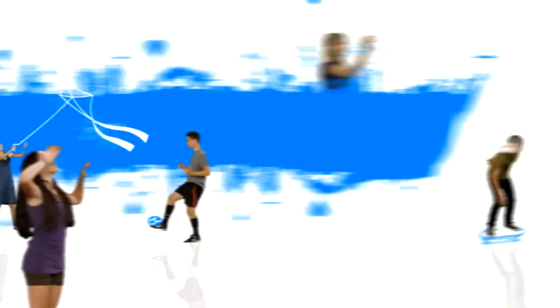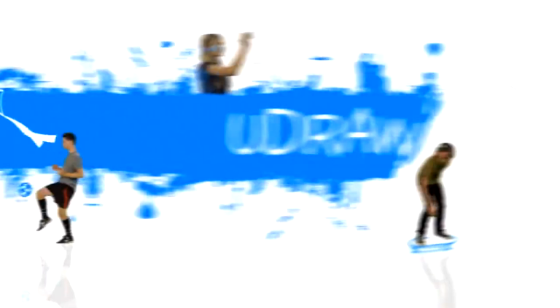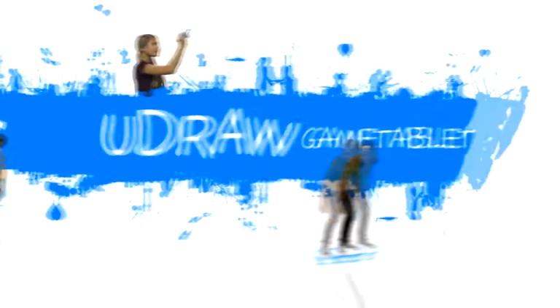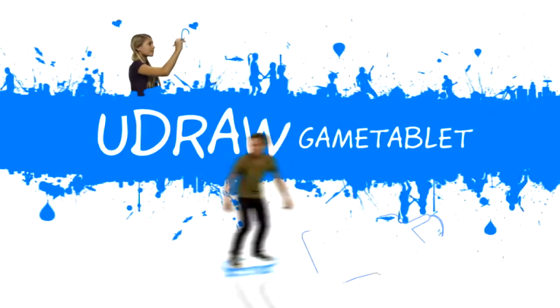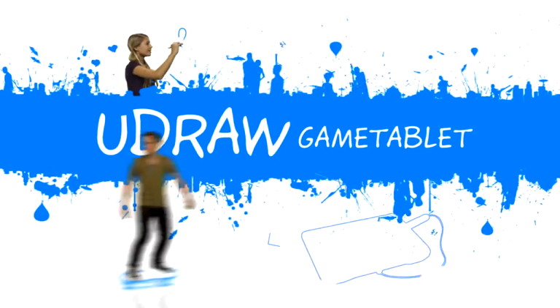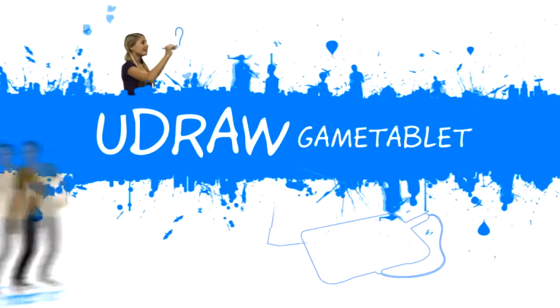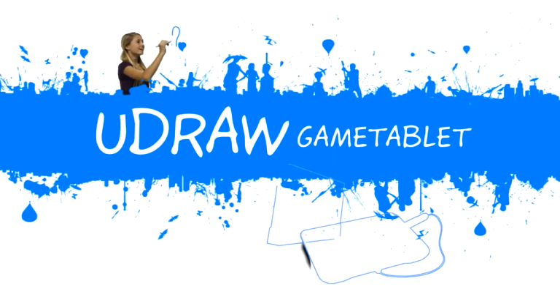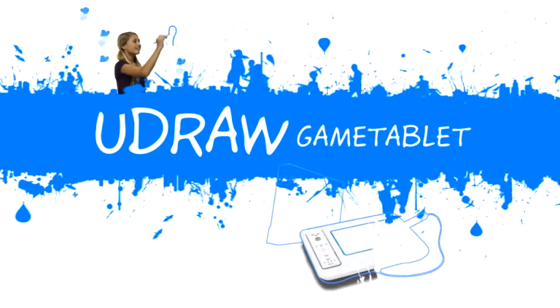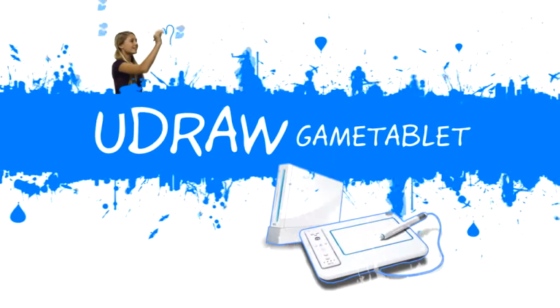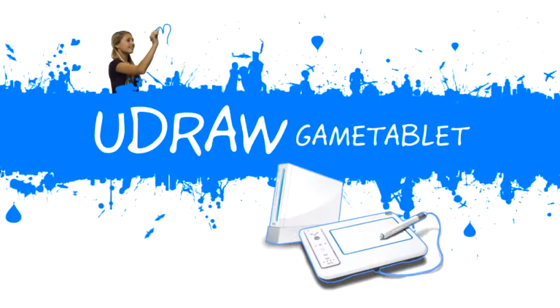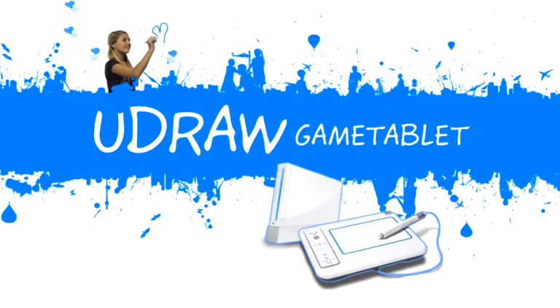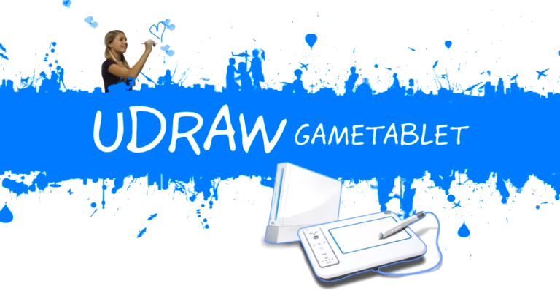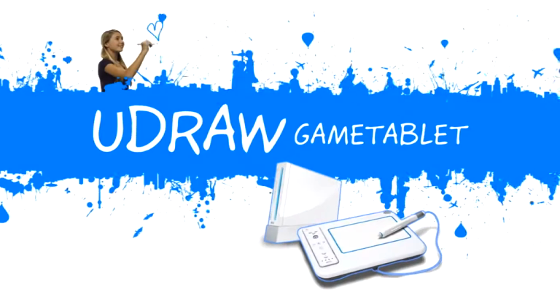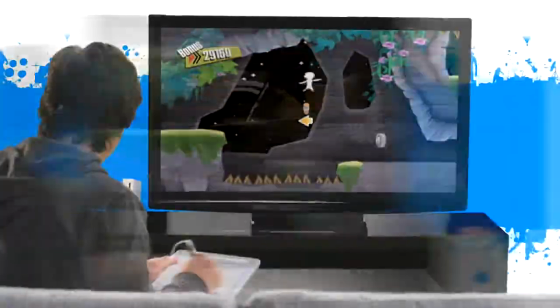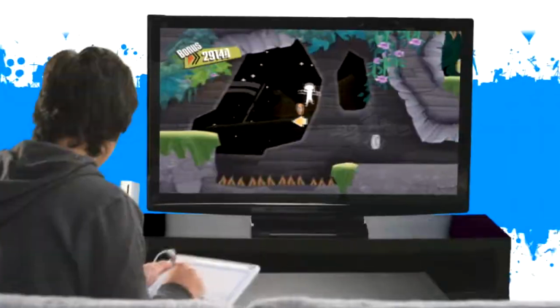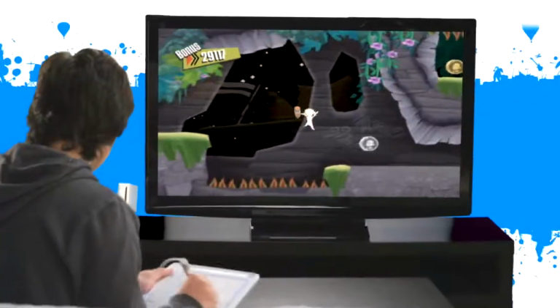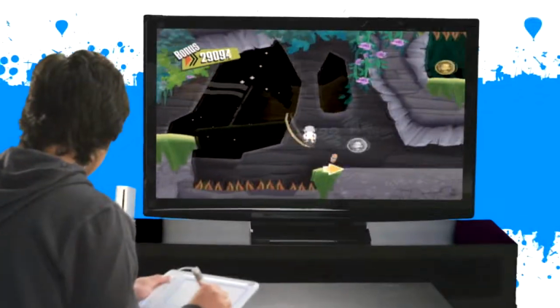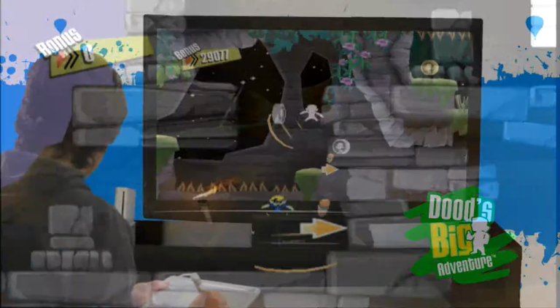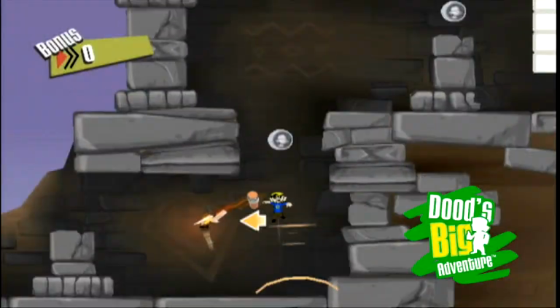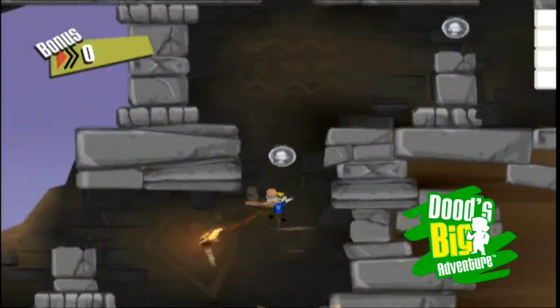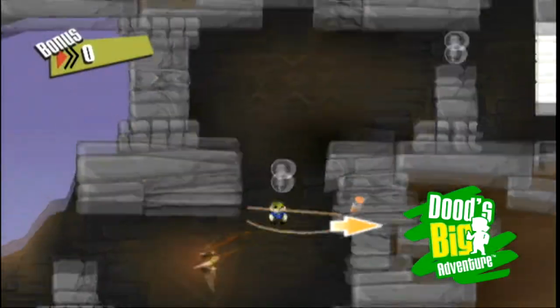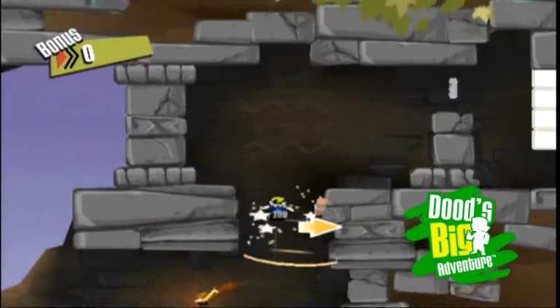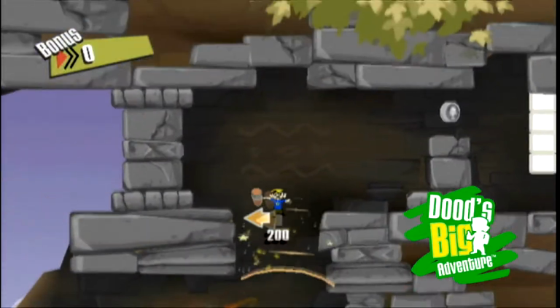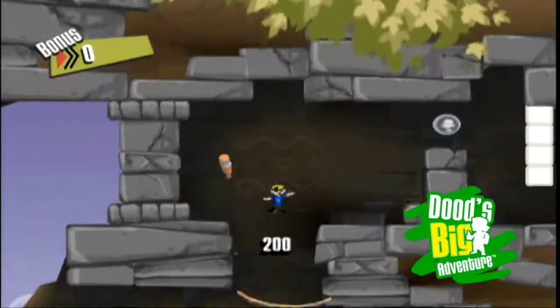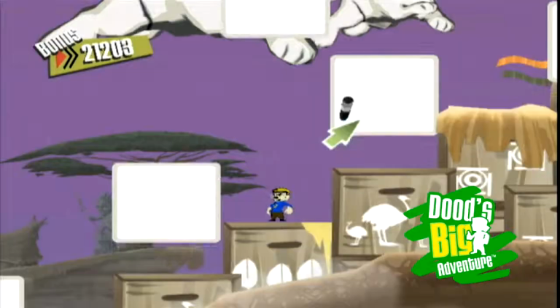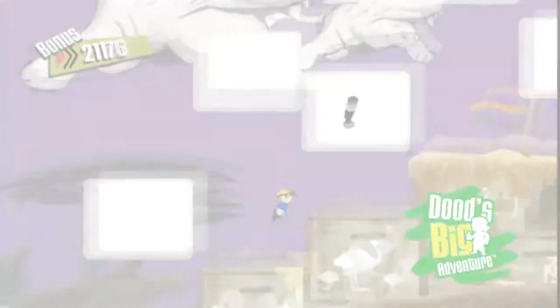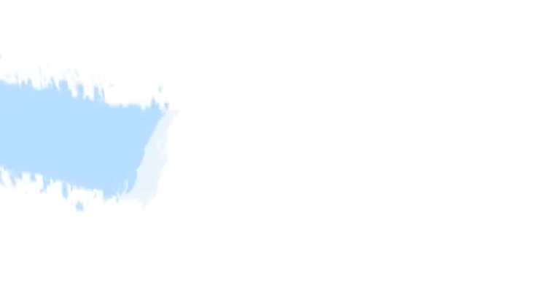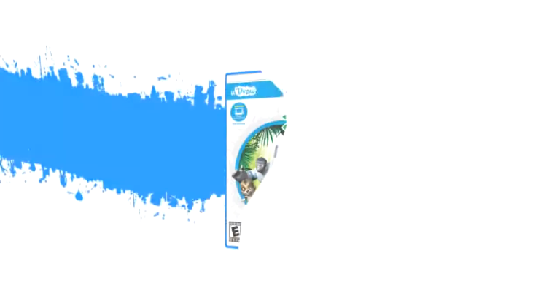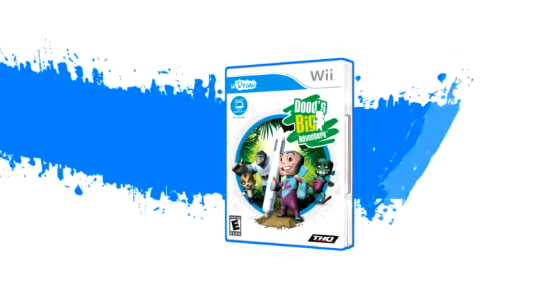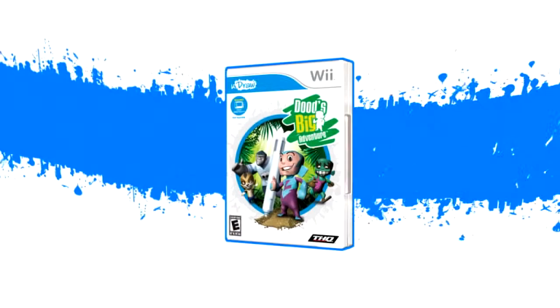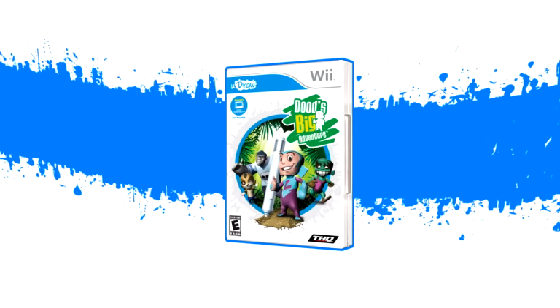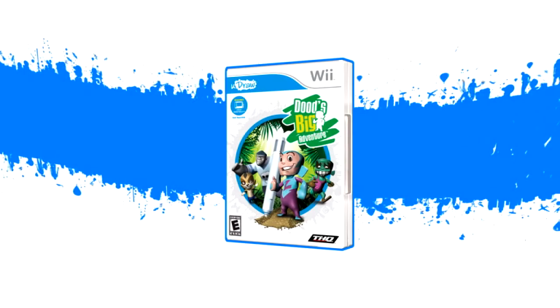Your game tablet and your Nintendo Wii now give you the power to create your own video game experience. Dude's Big Adventure.